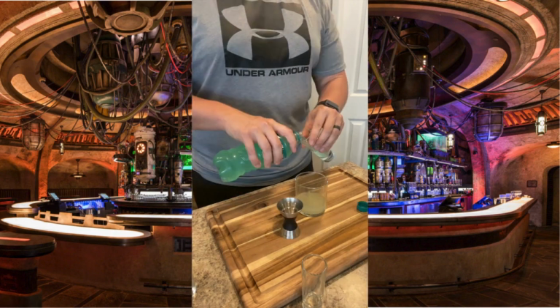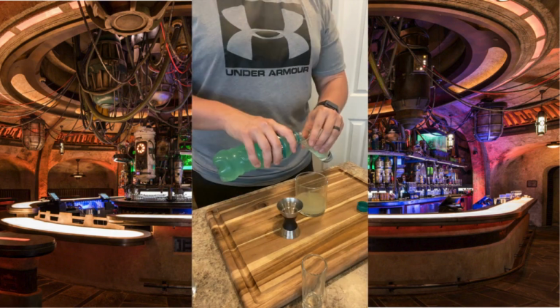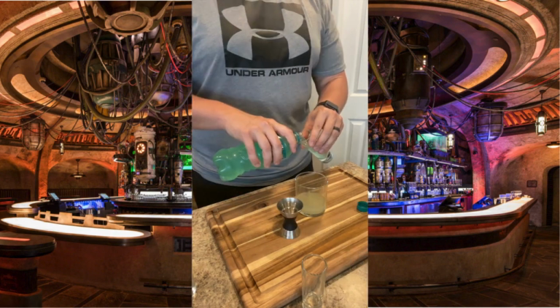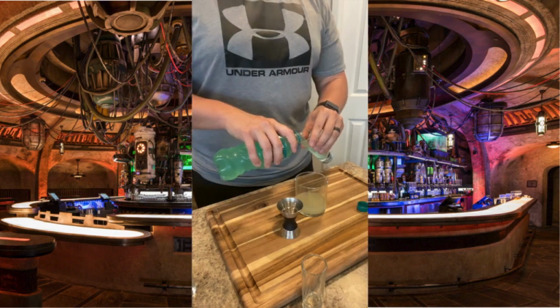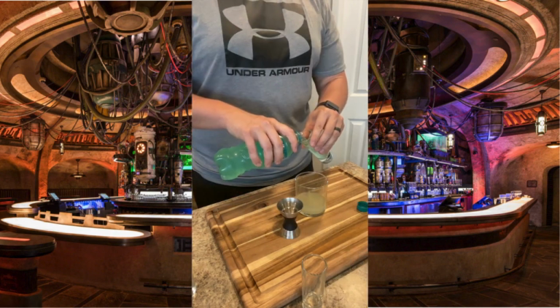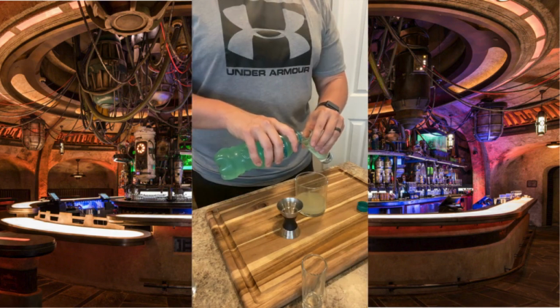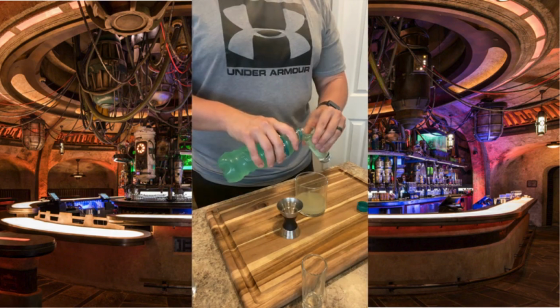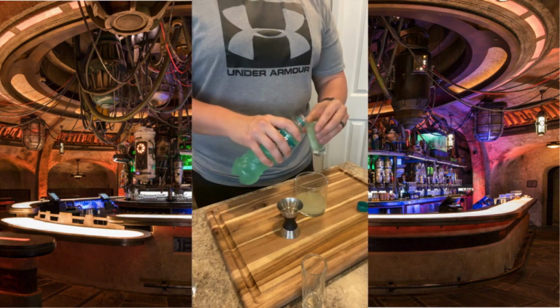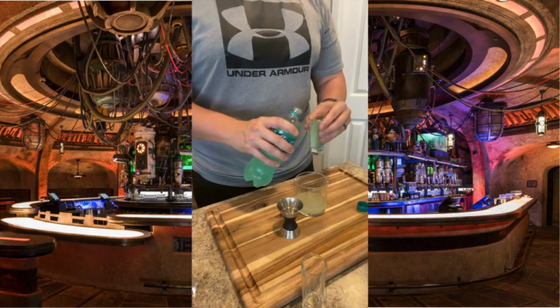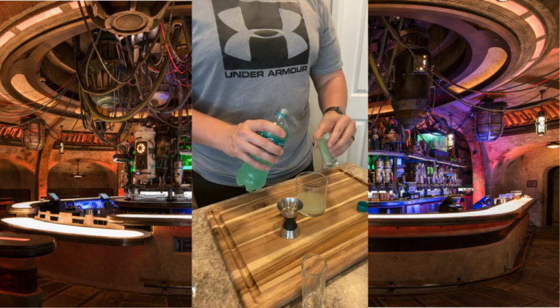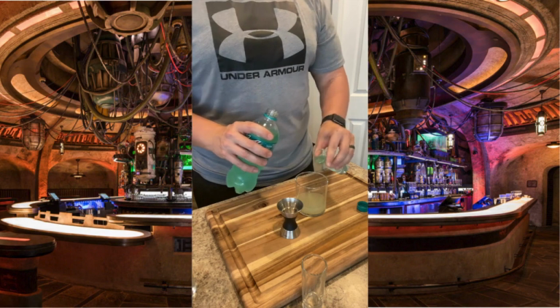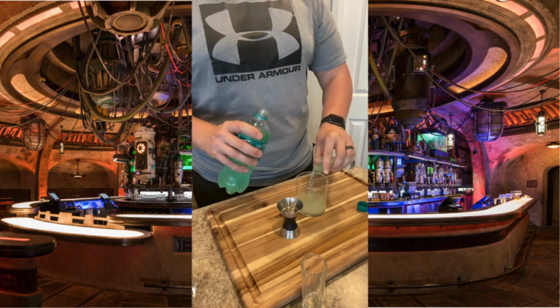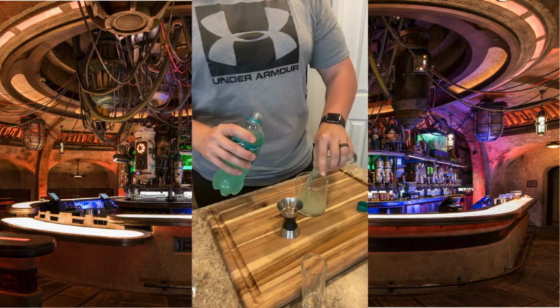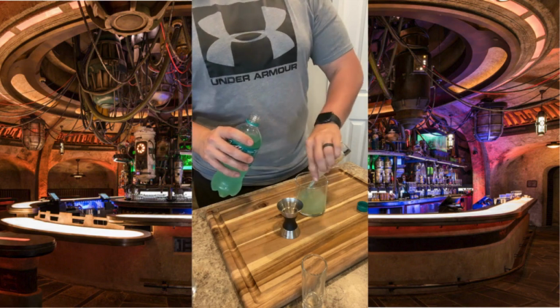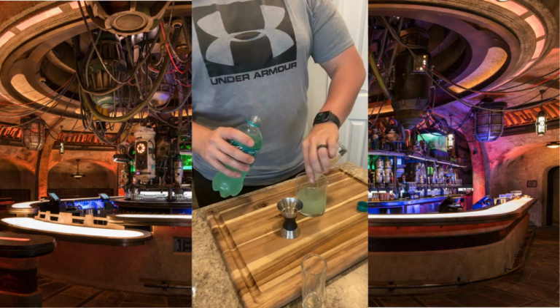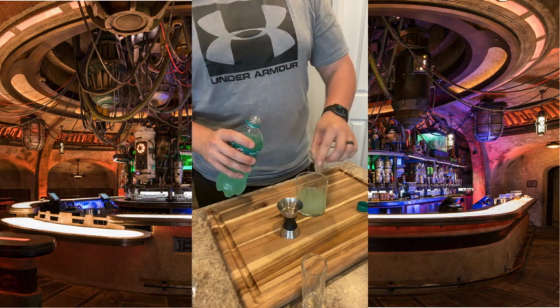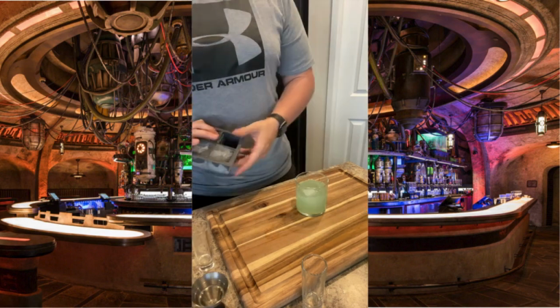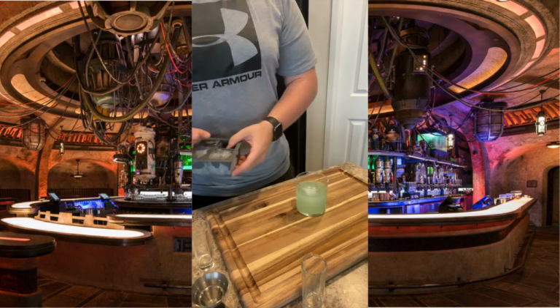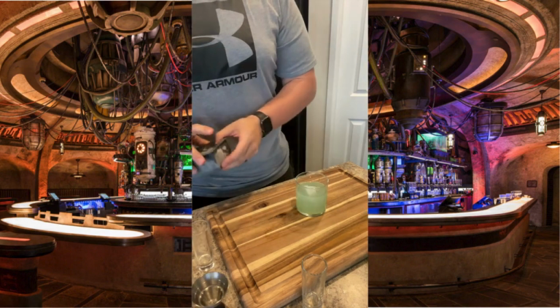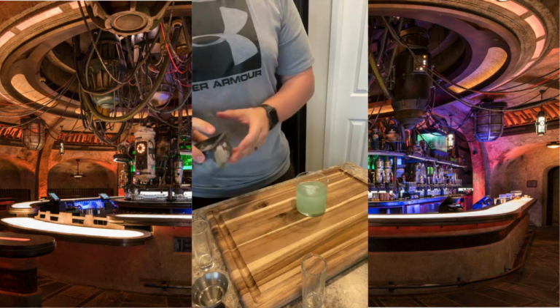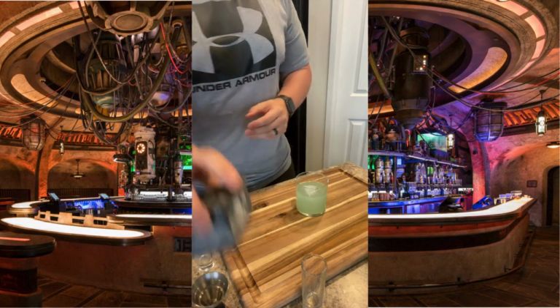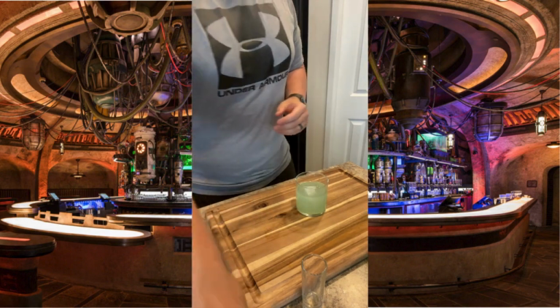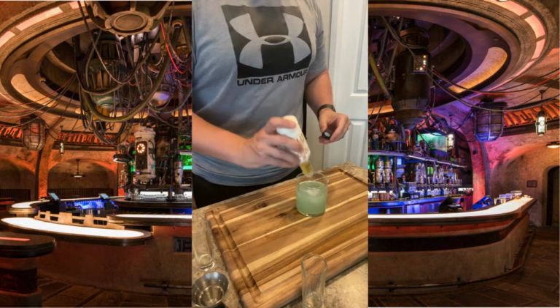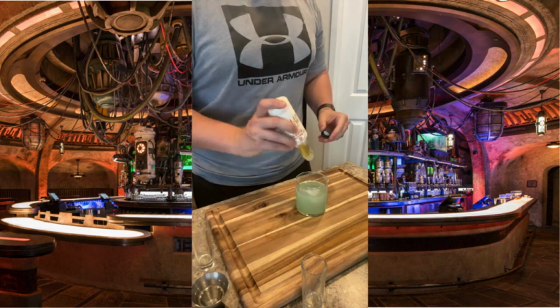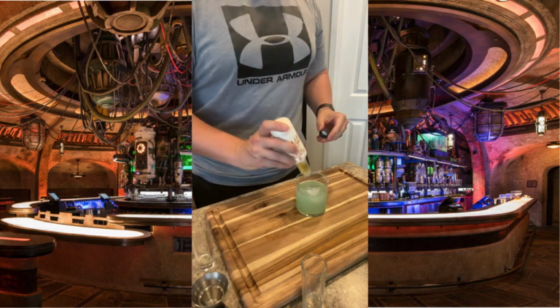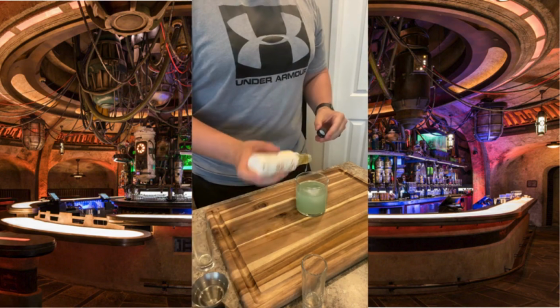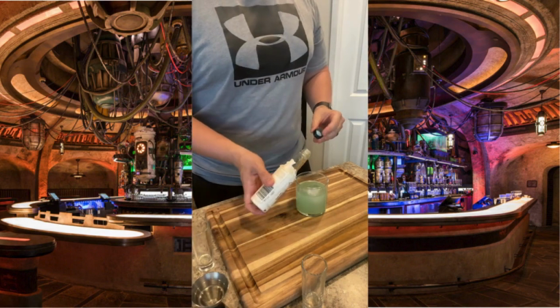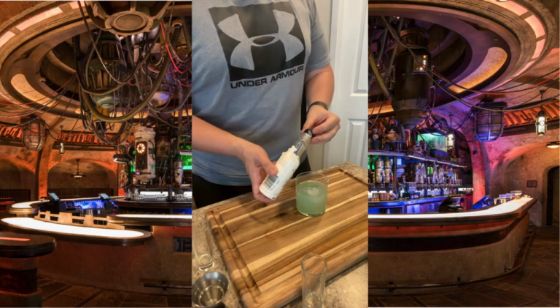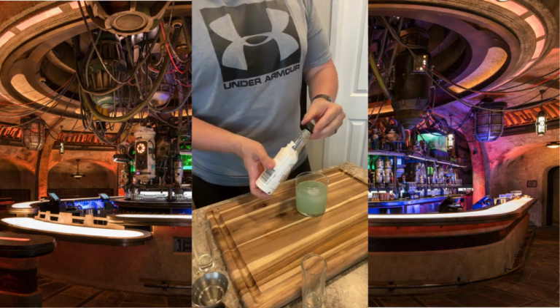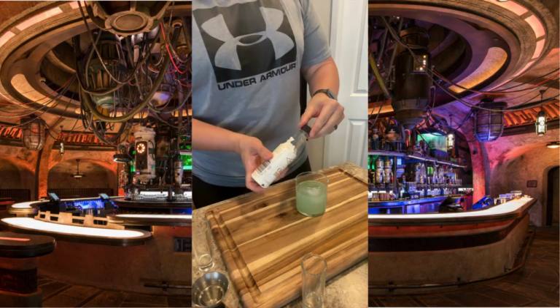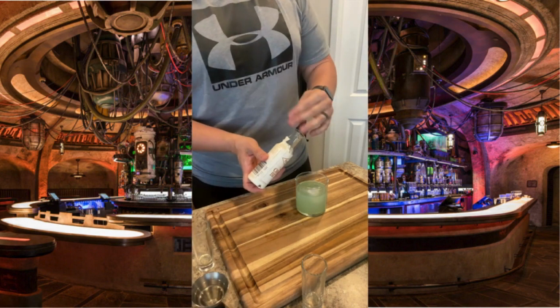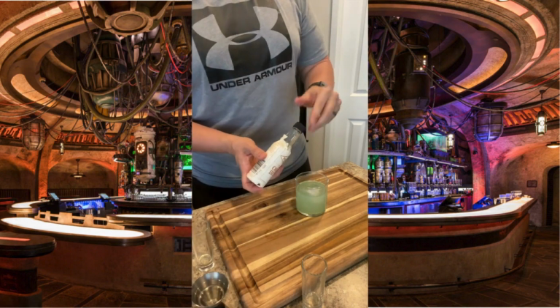Next up, we're going to add about four ounces of our Mountain Dew Baja Blast. Add a large ice cube. Finish with three dashes of orange bitters.